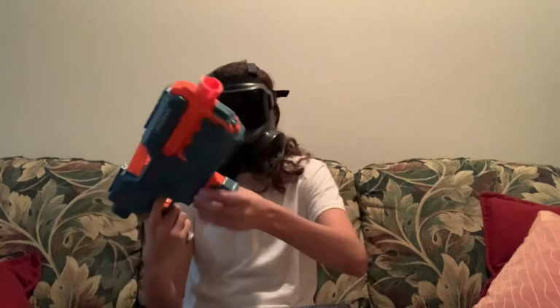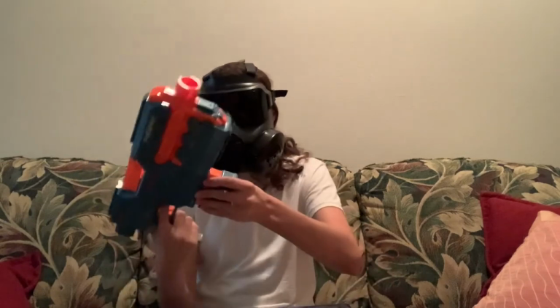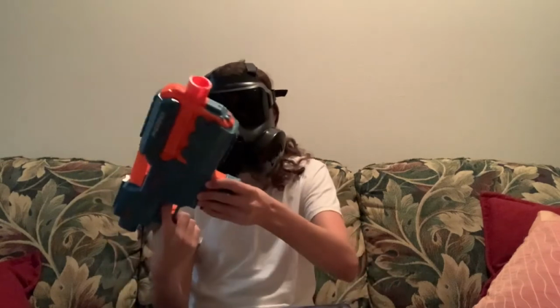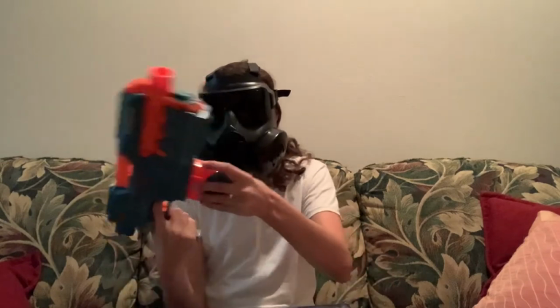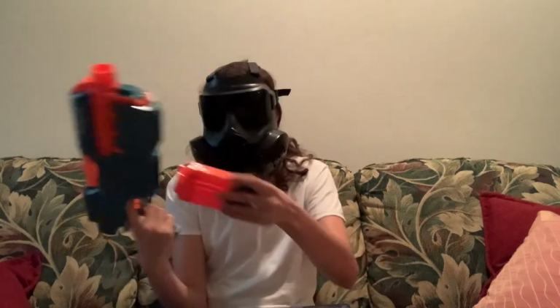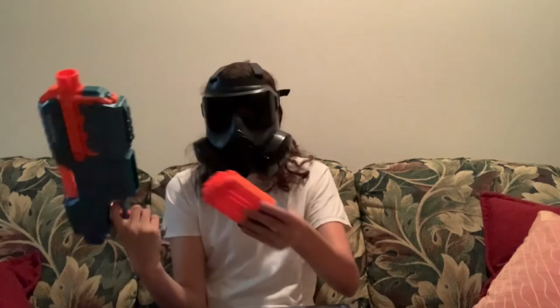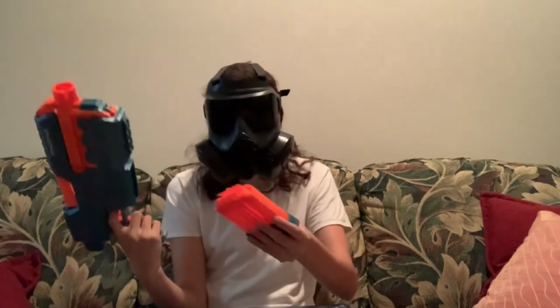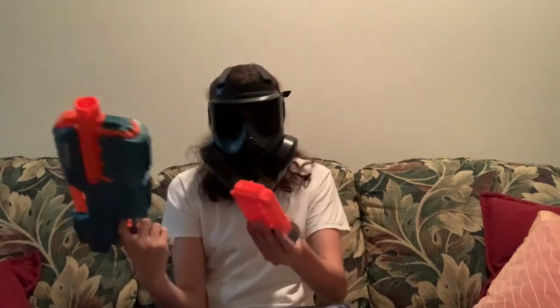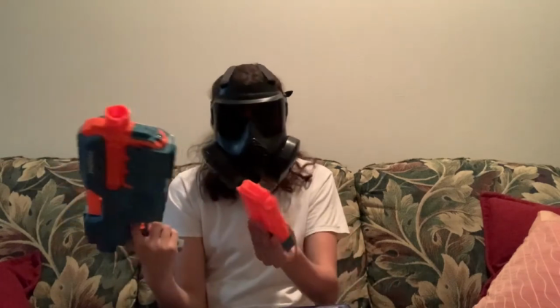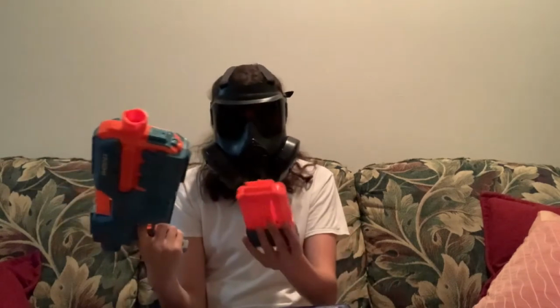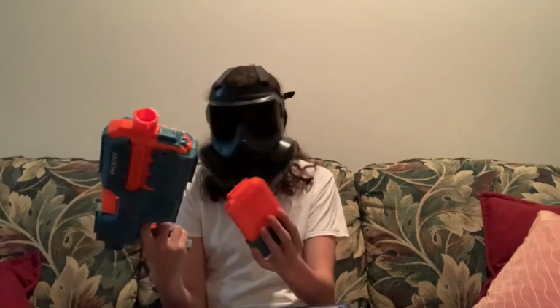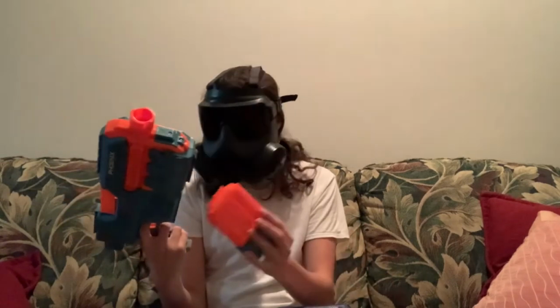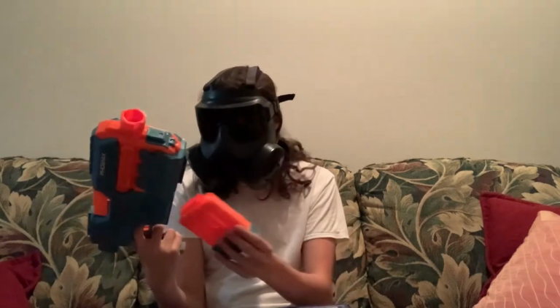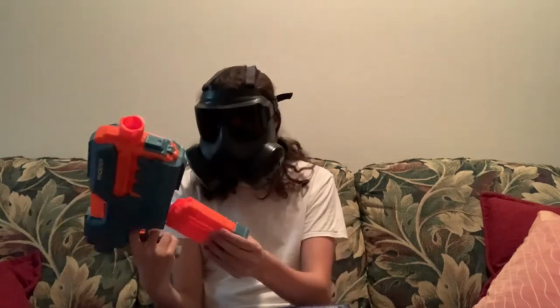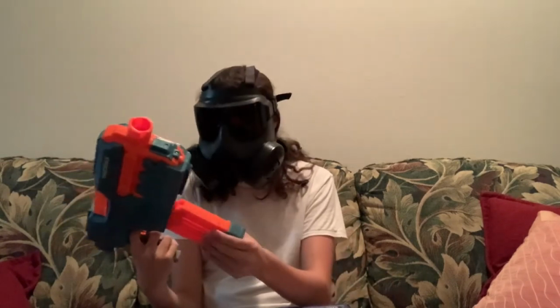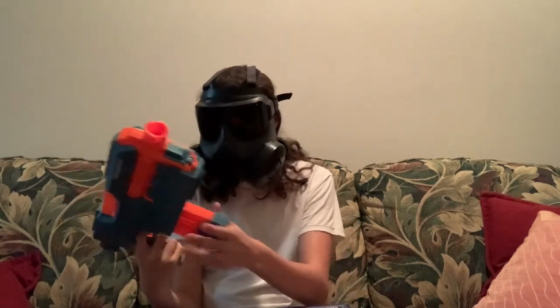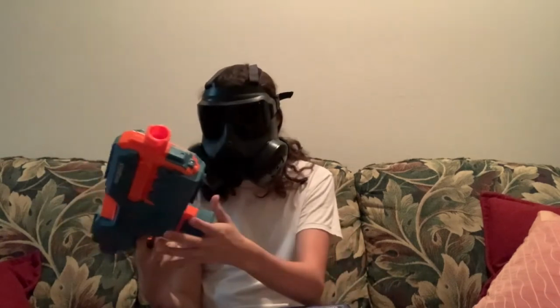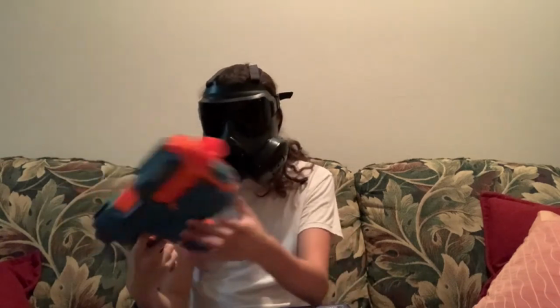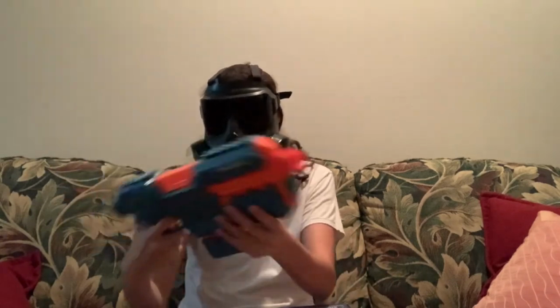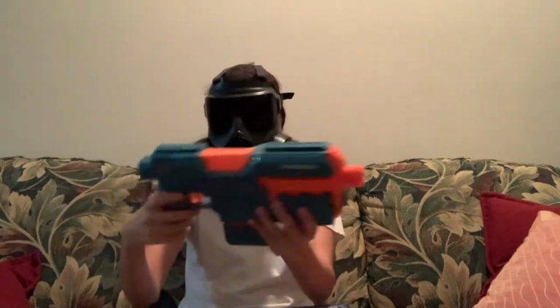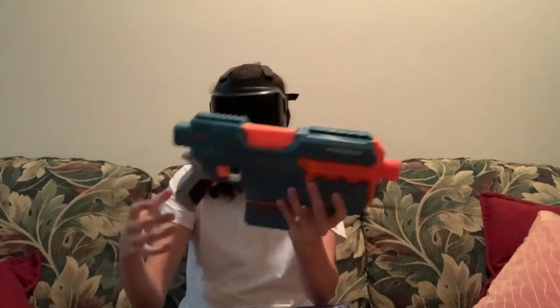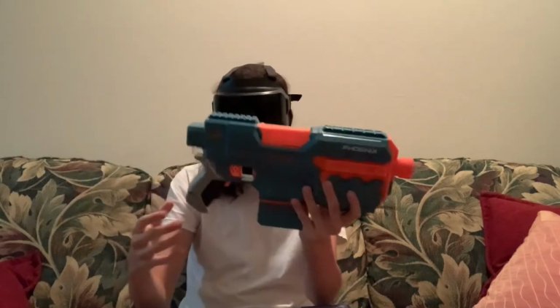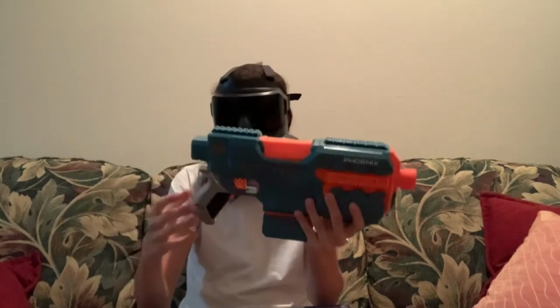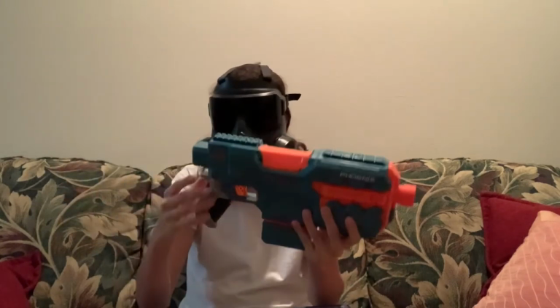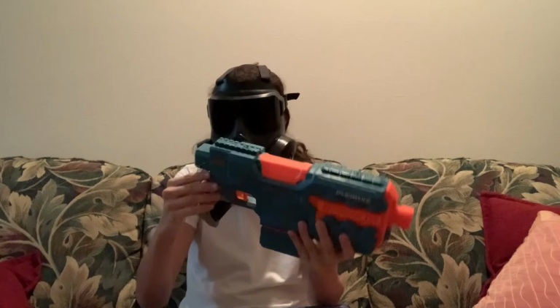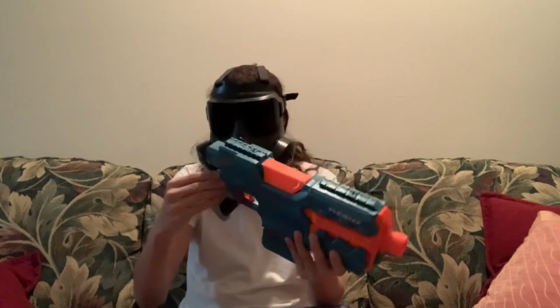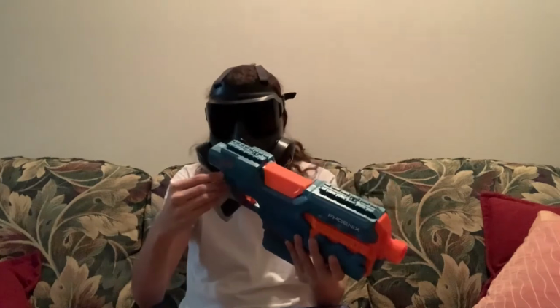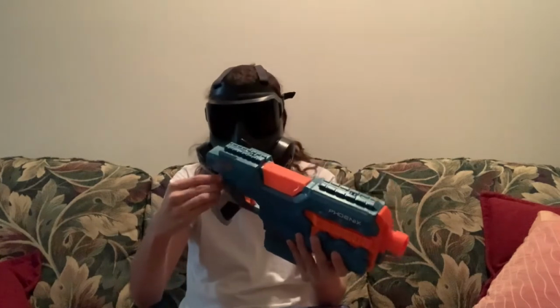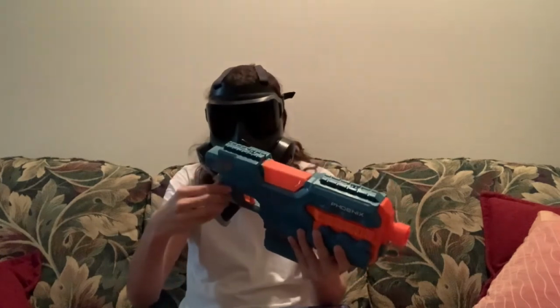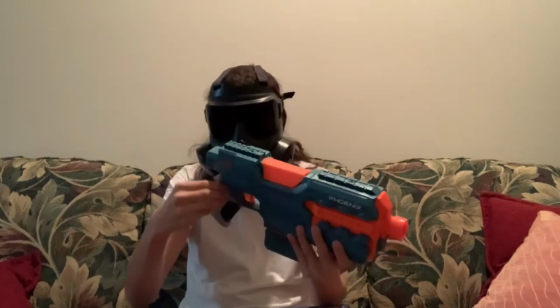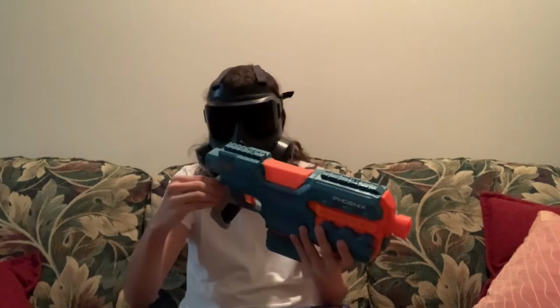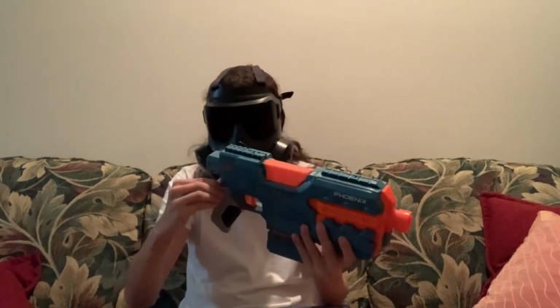Oh sweet baby Jesus, this is the greatest grip ever made.